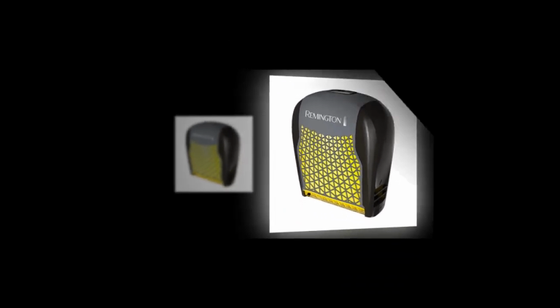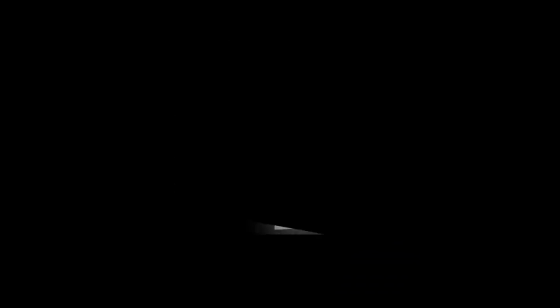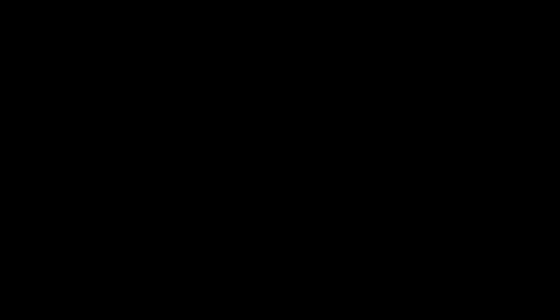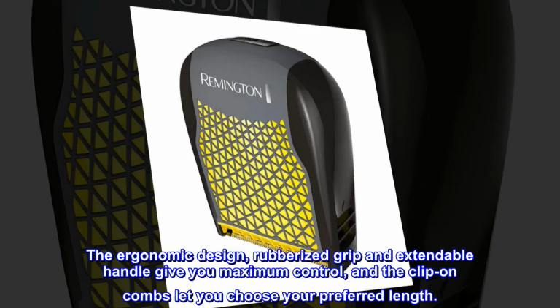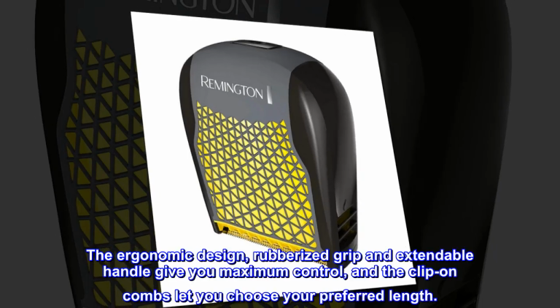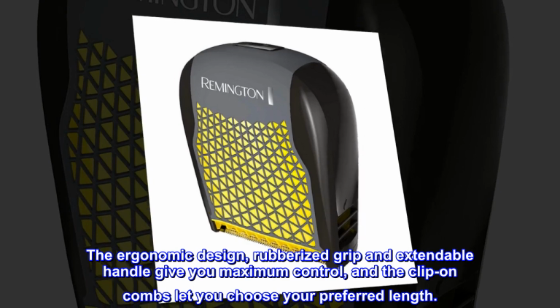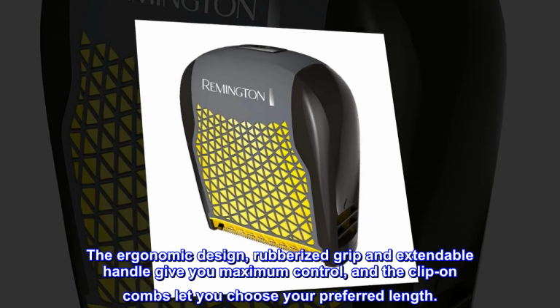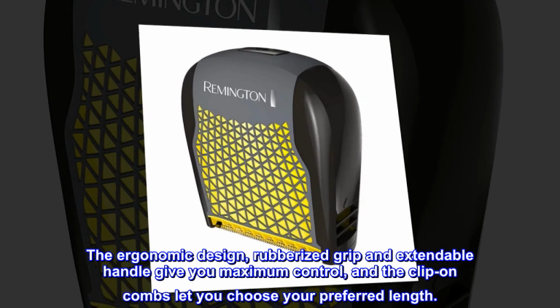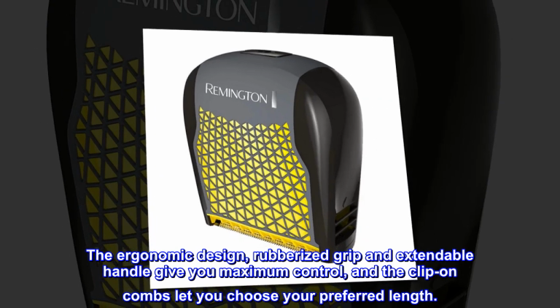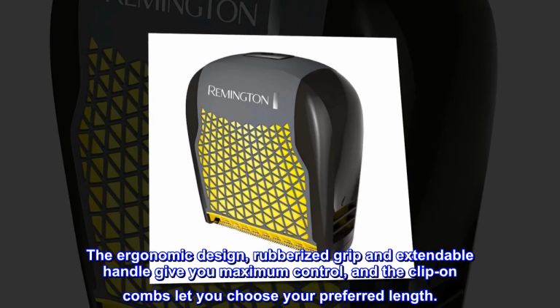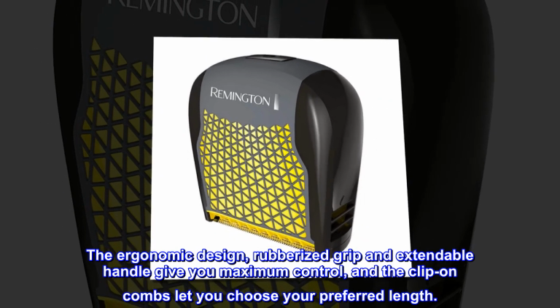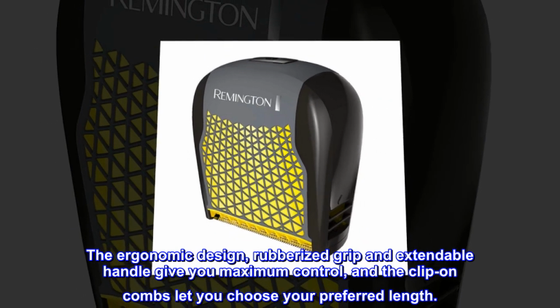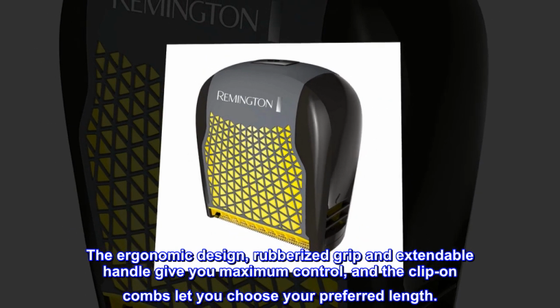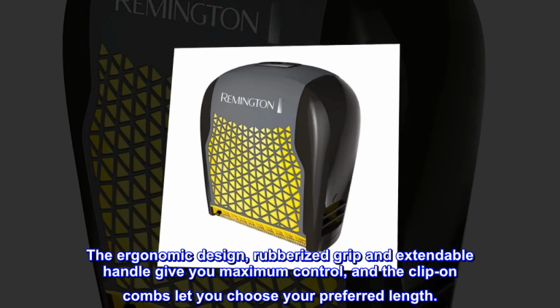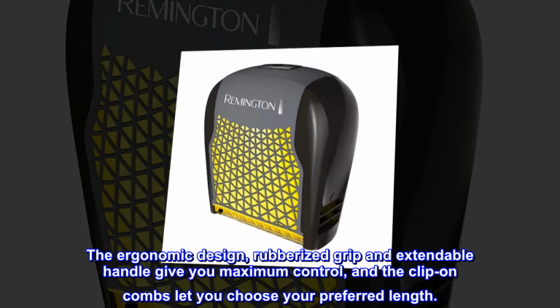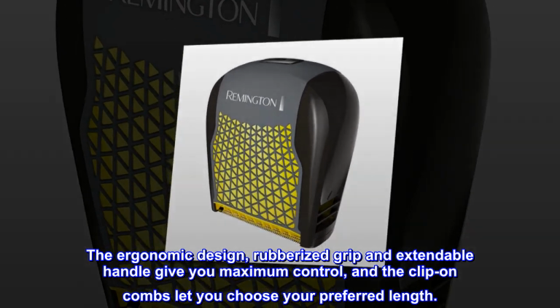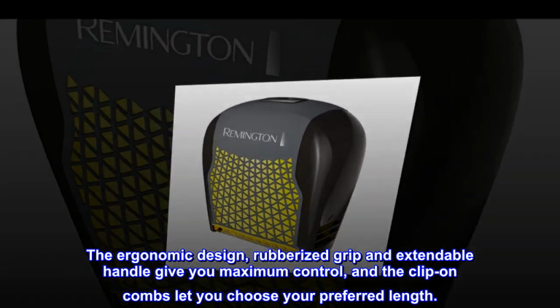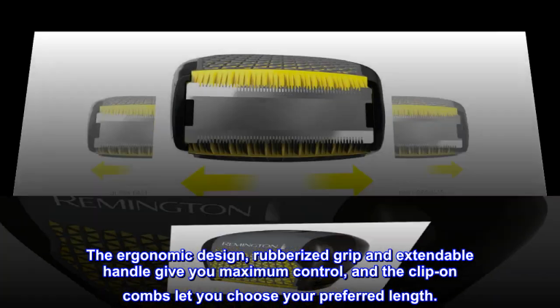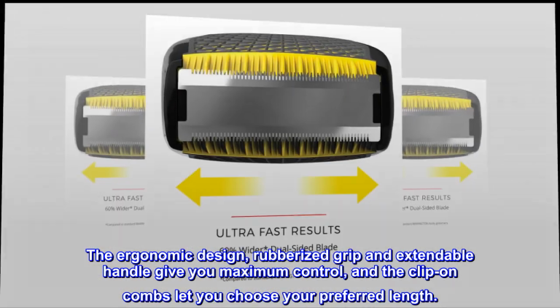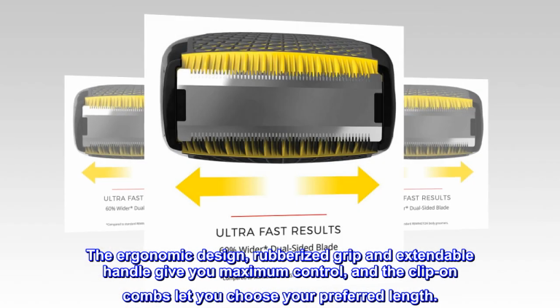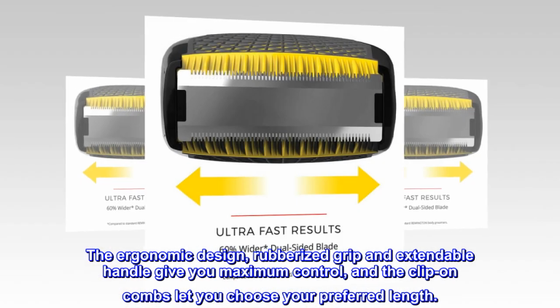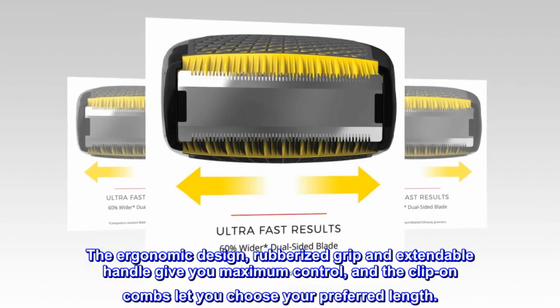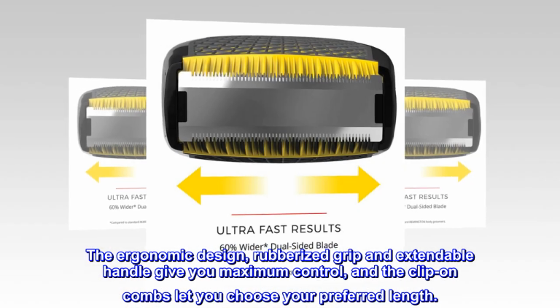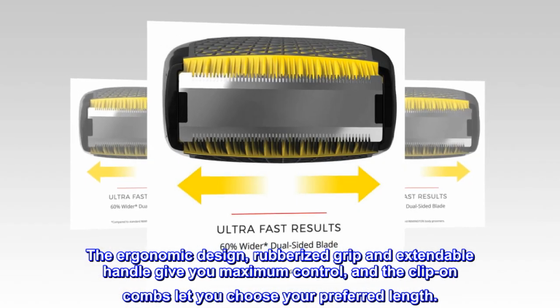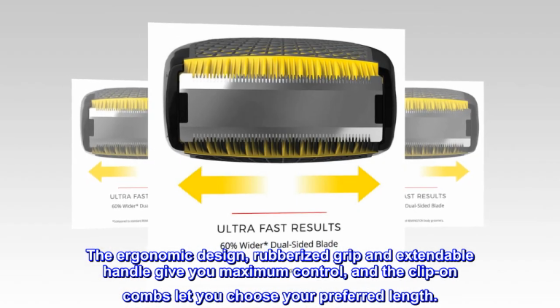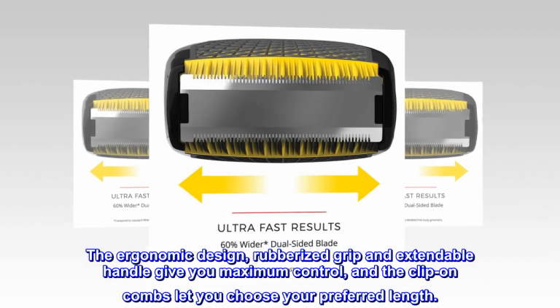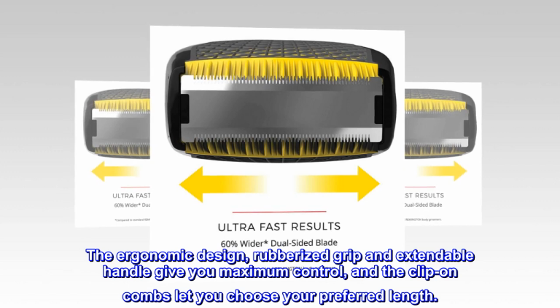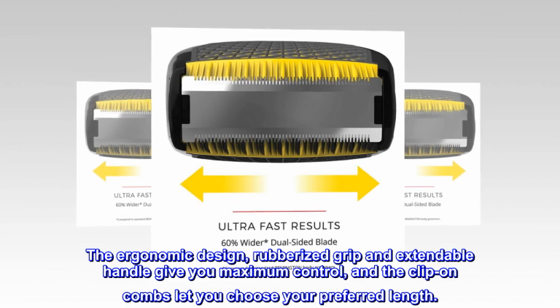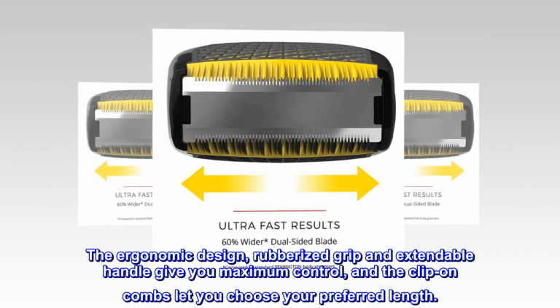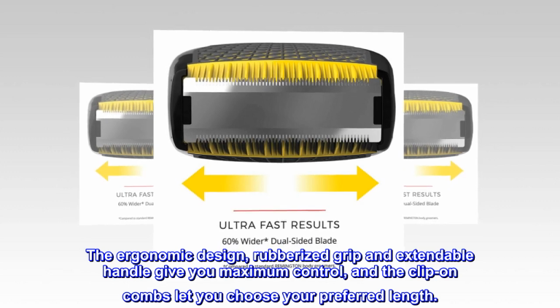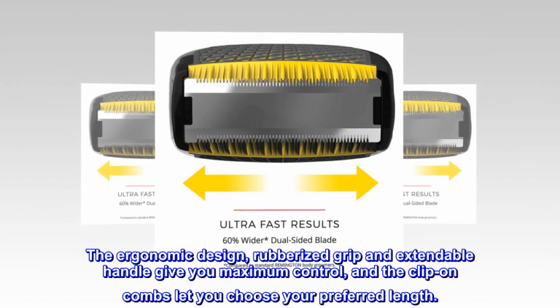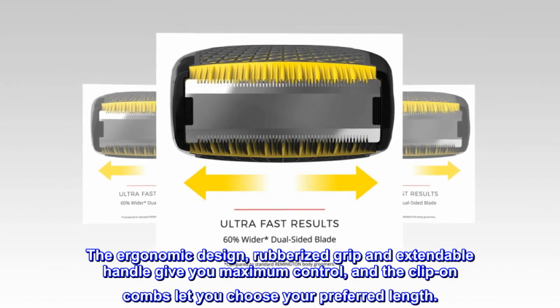The ergonomic design, rubberized grip, and extendable handle give you maximum control, and the clip-on combs let you choose your preferred length.